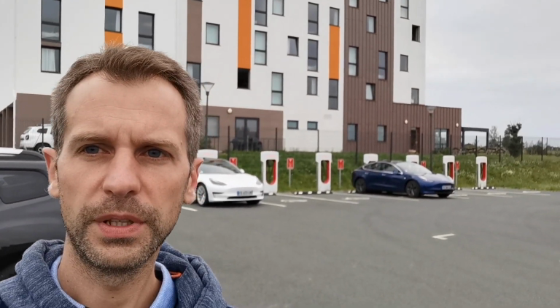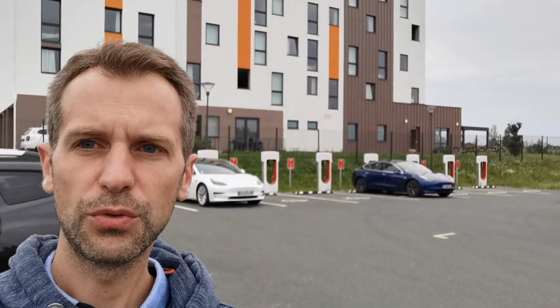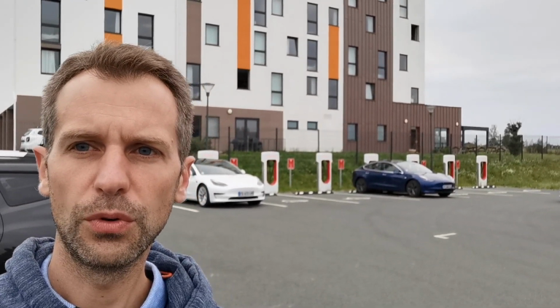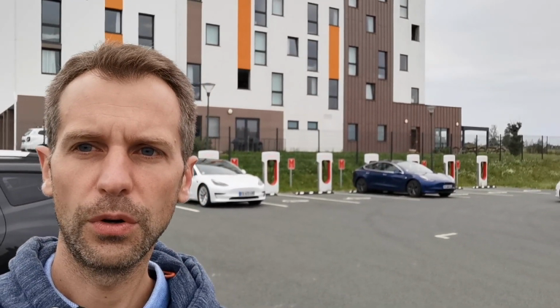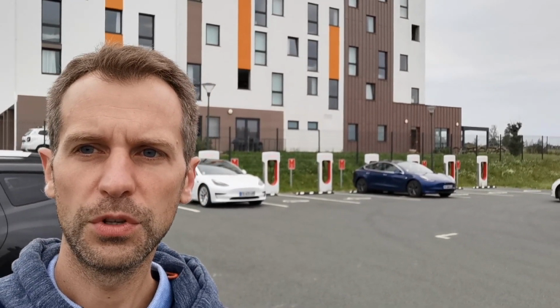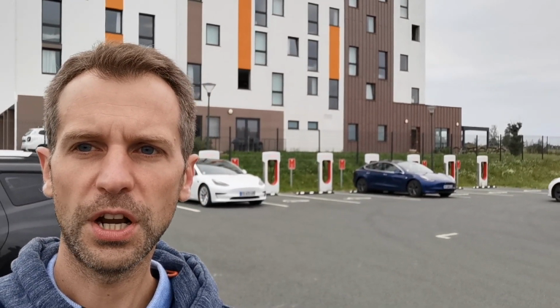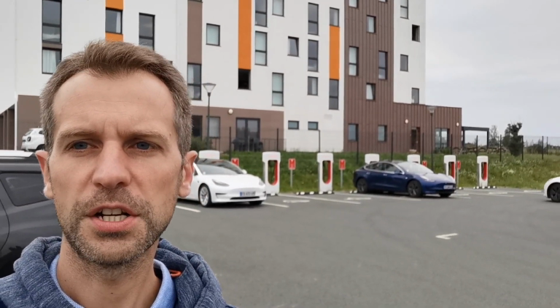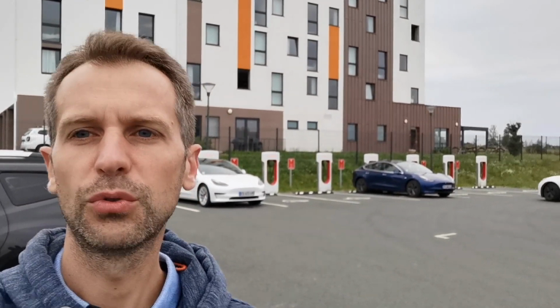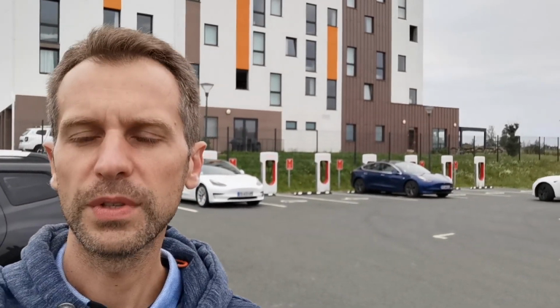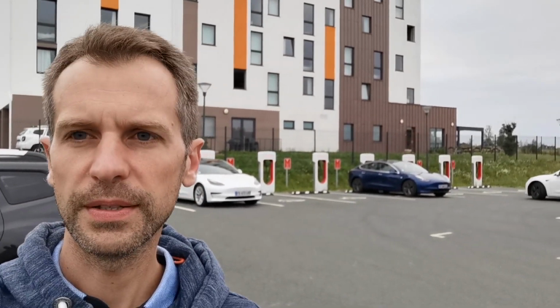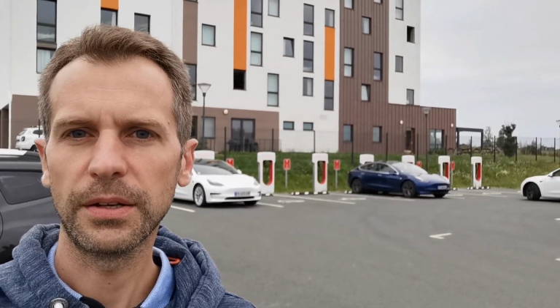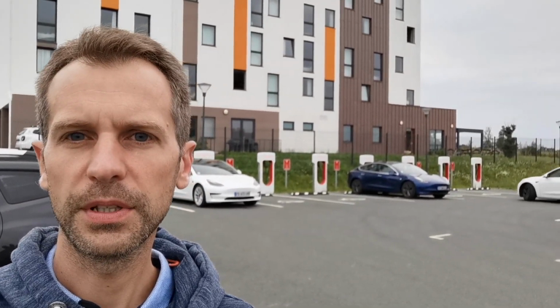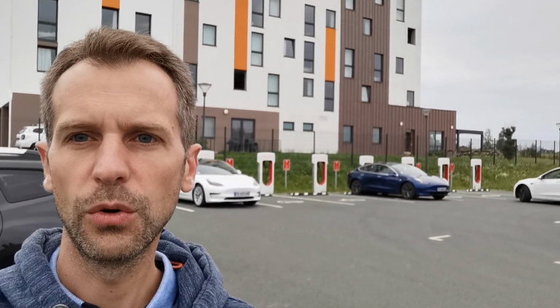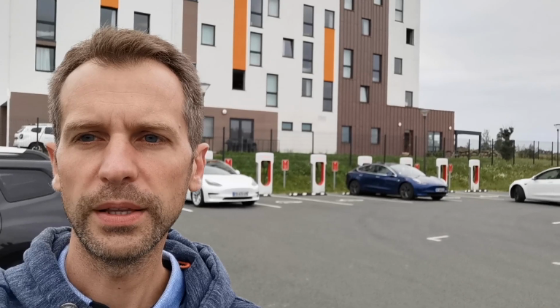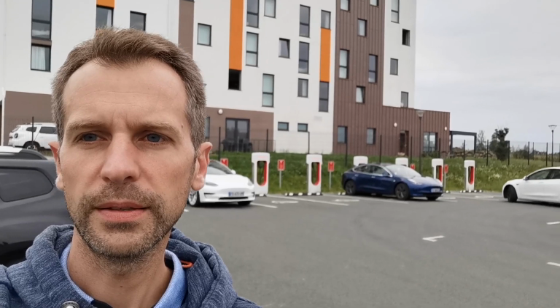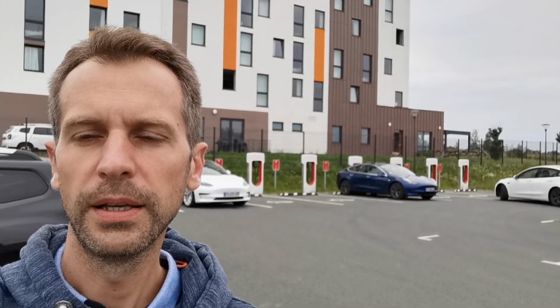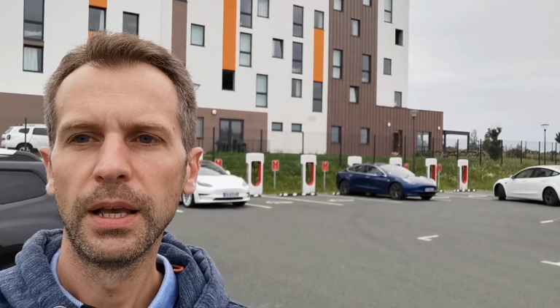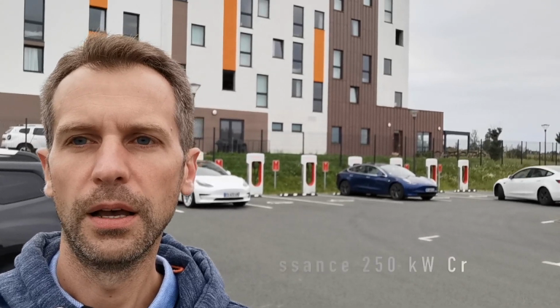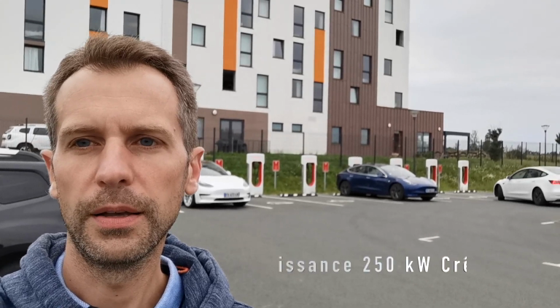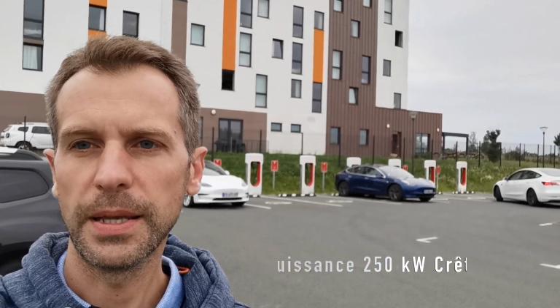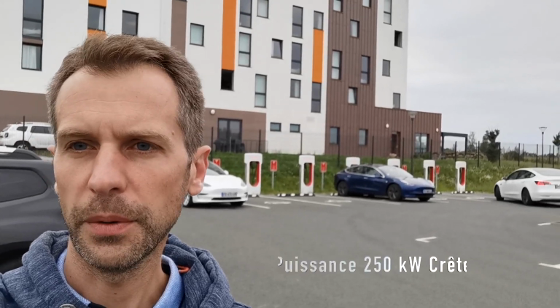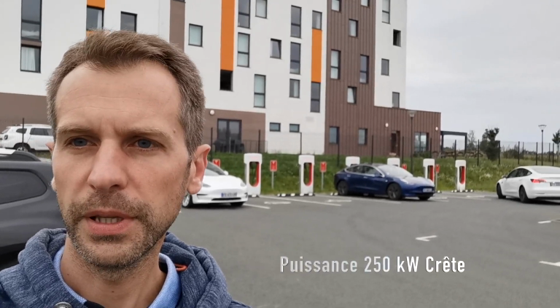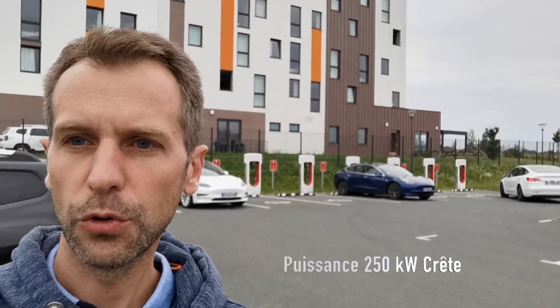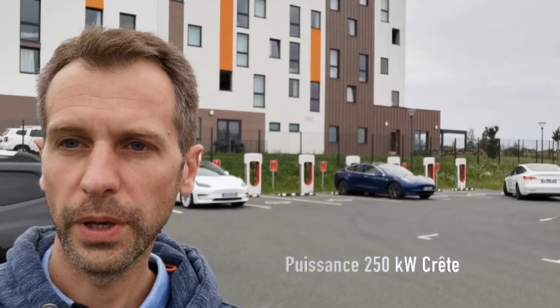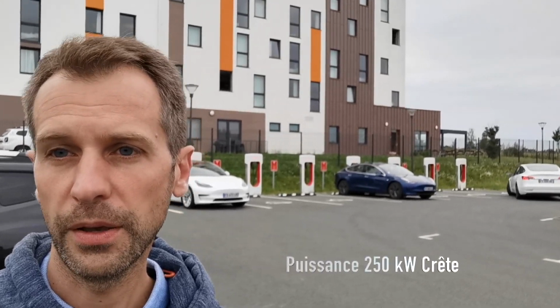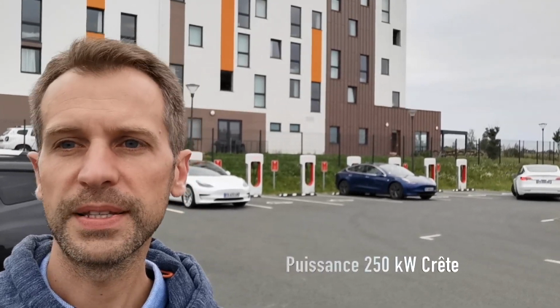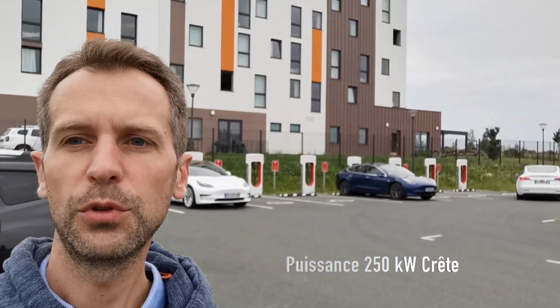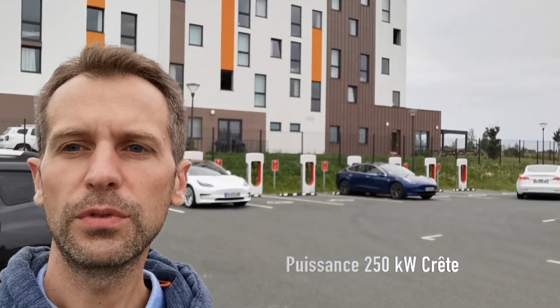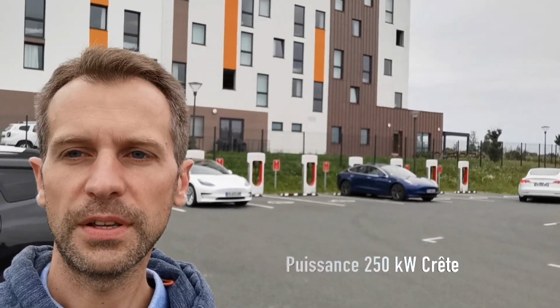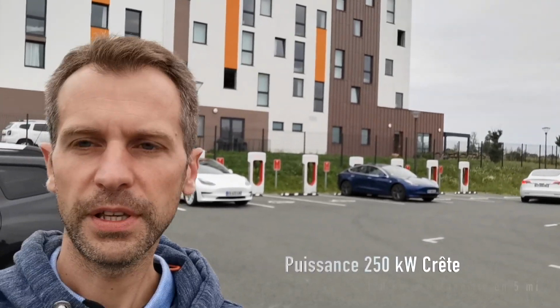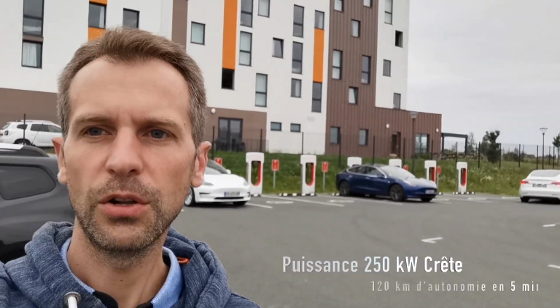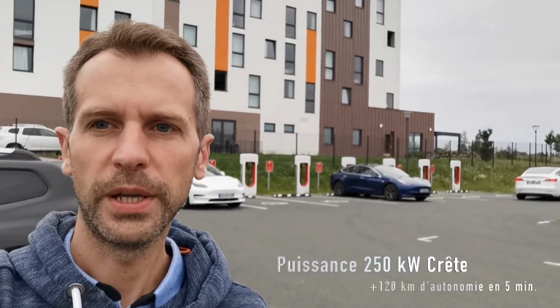On est sur une charge à 250 kW, ça permet de récupérer en 5 minutes 120 km.